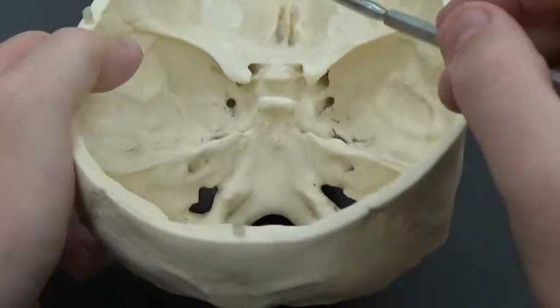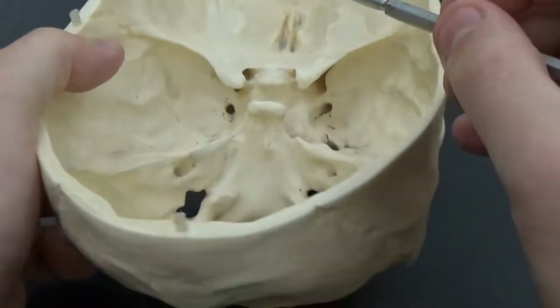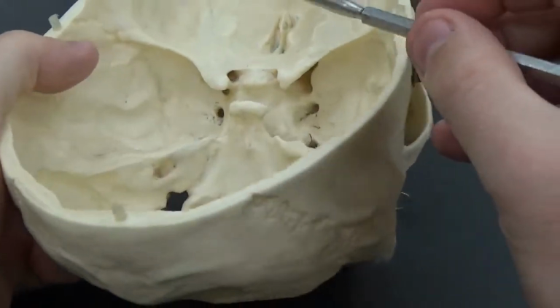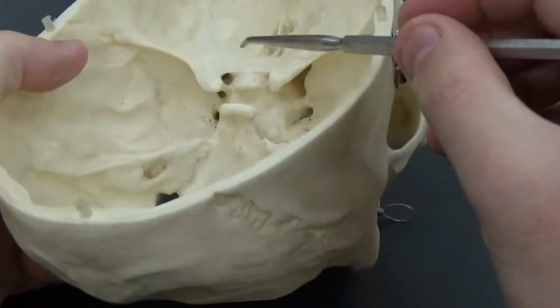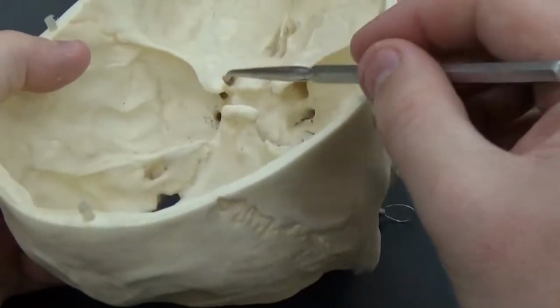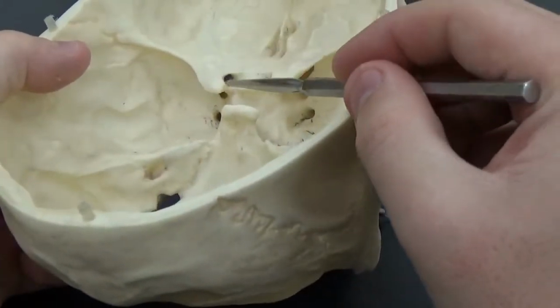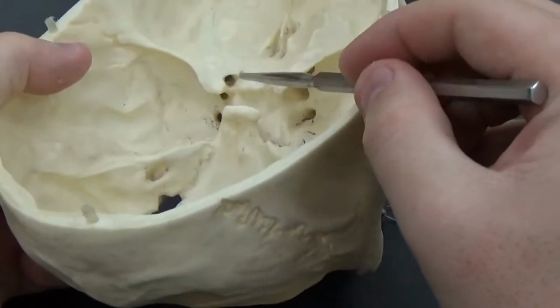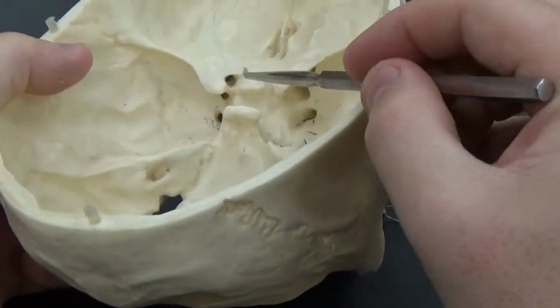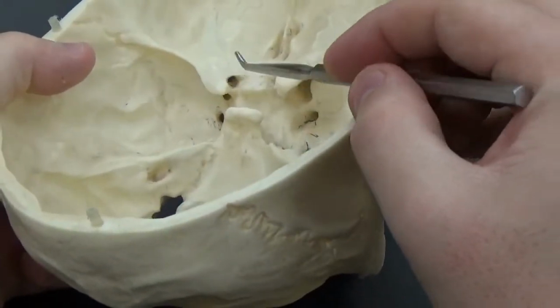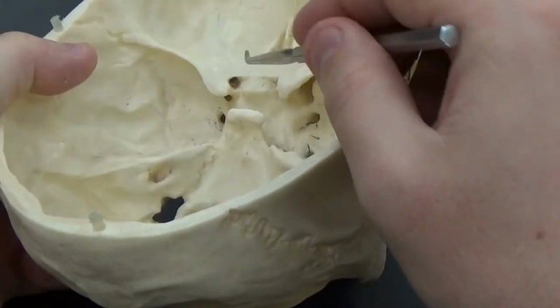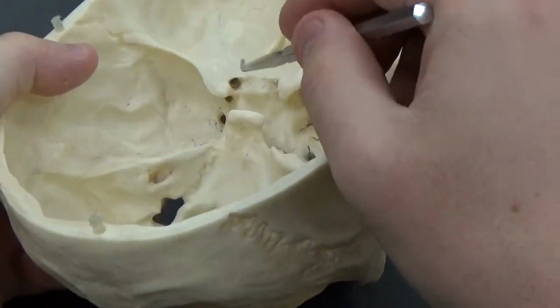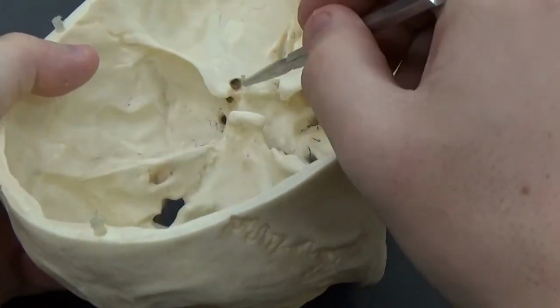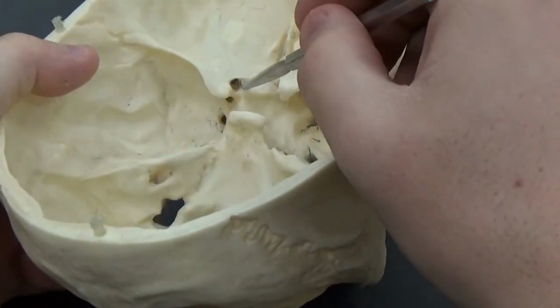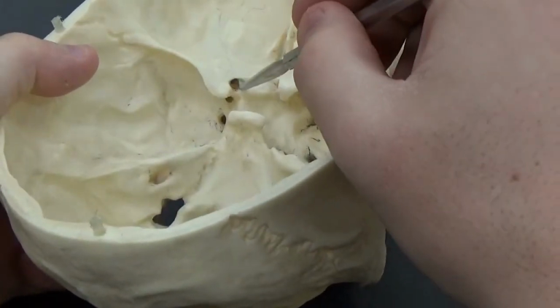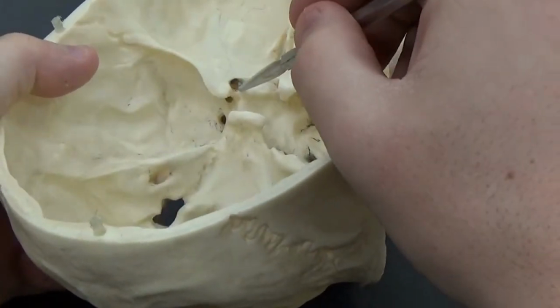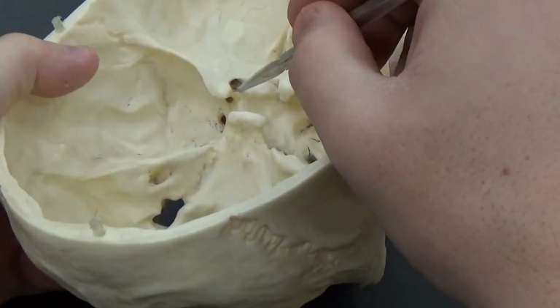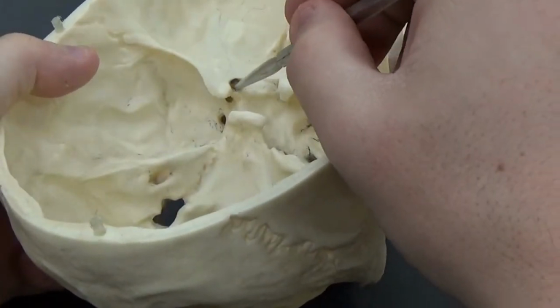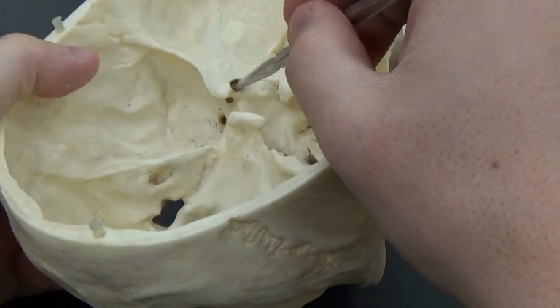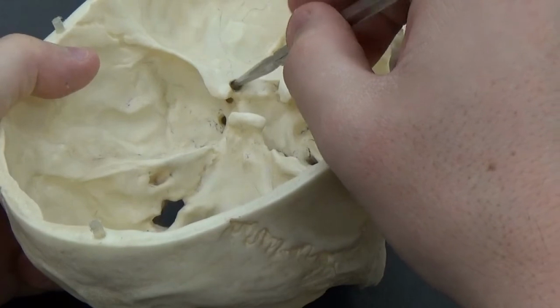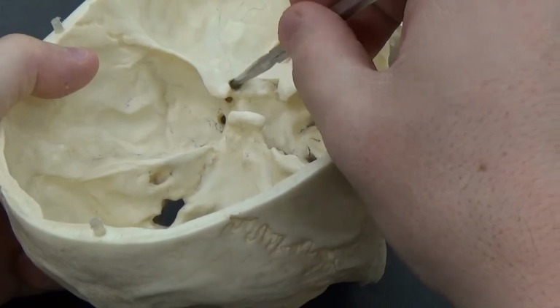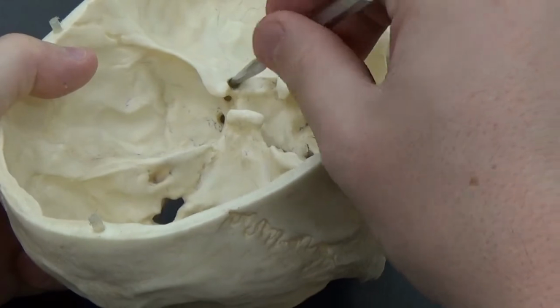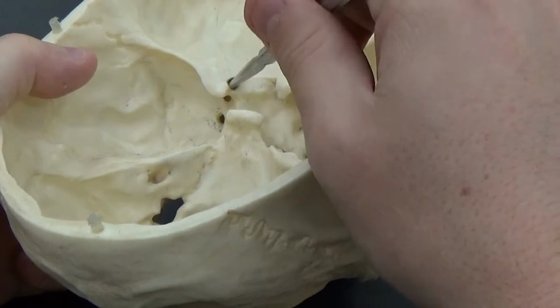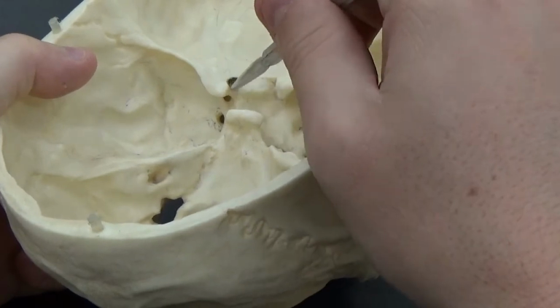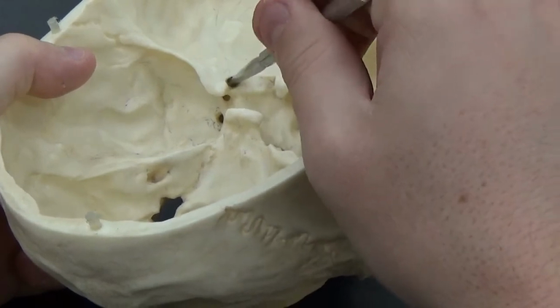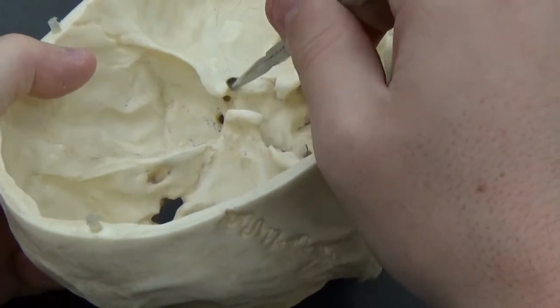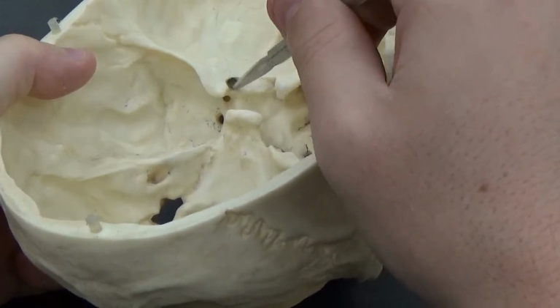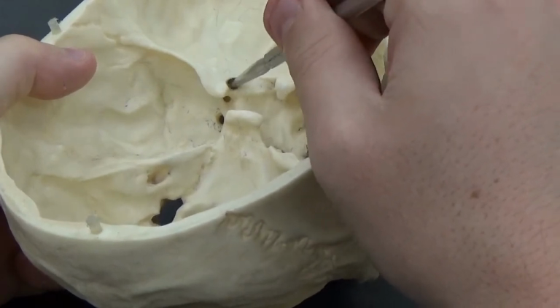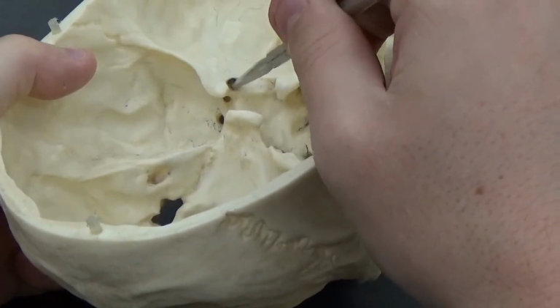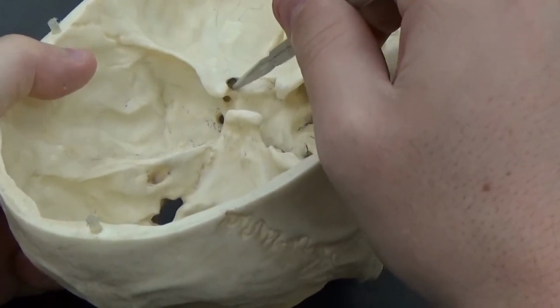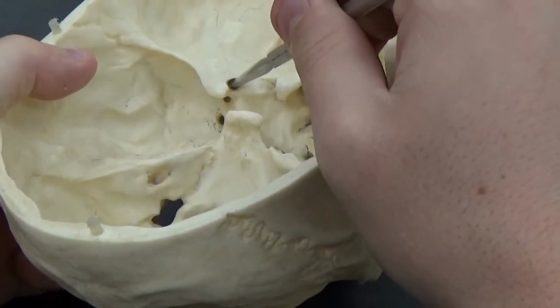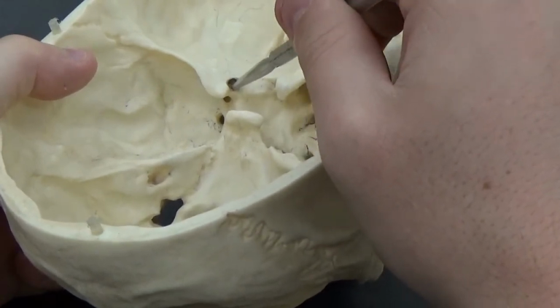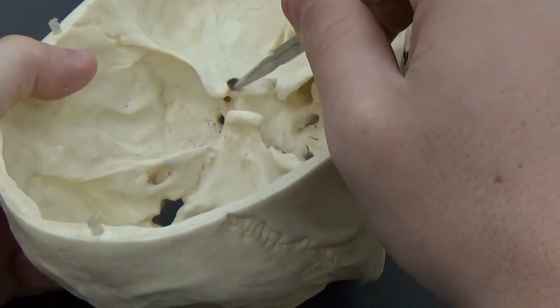Our optic canals are just under the lesser wings right here.